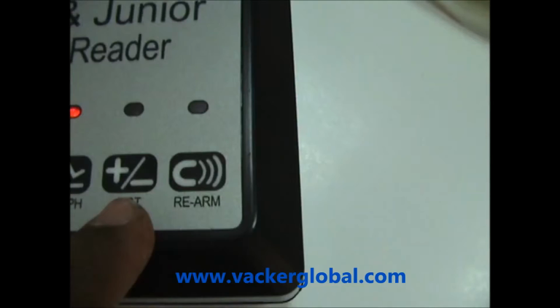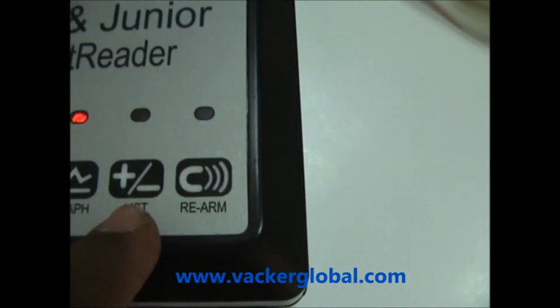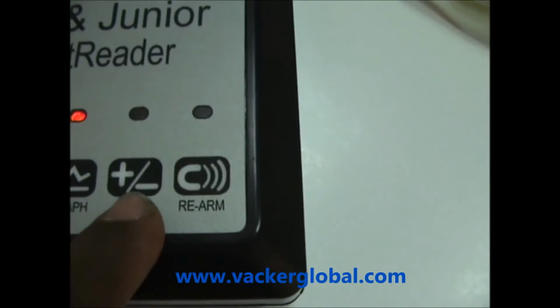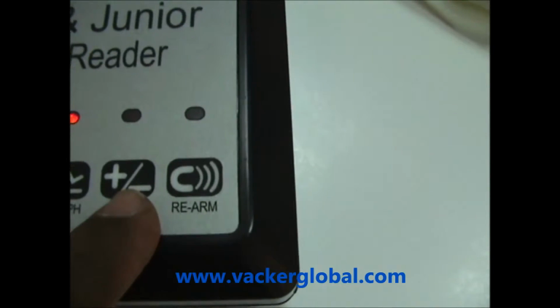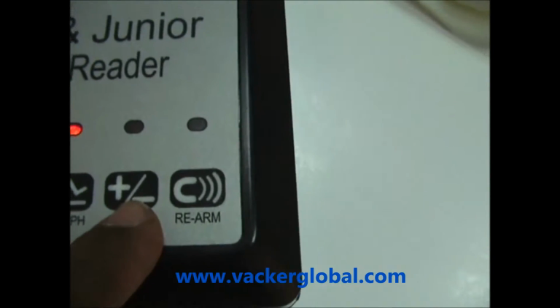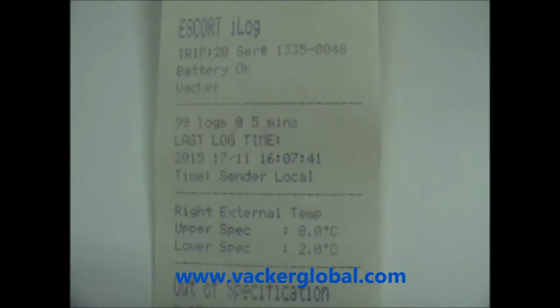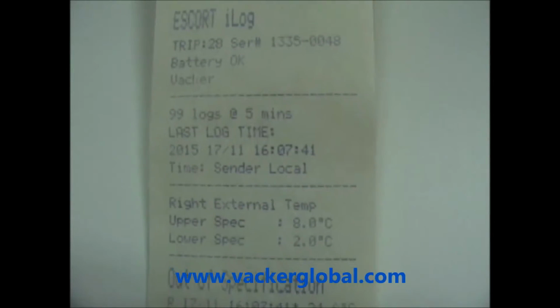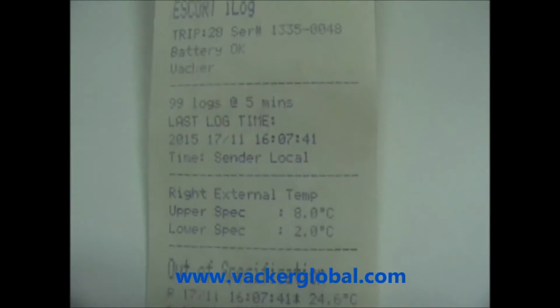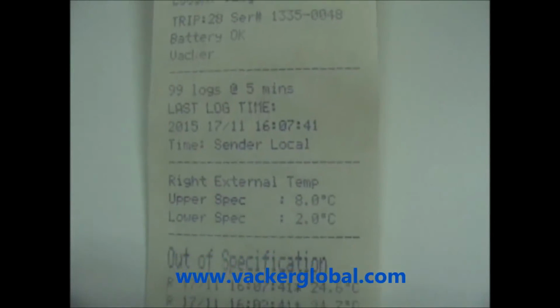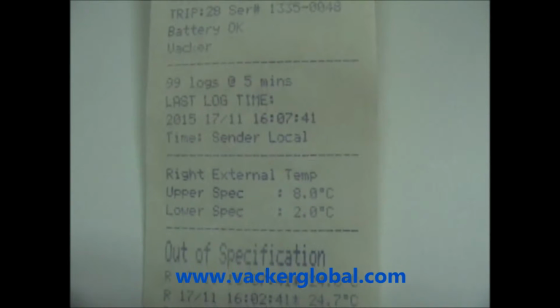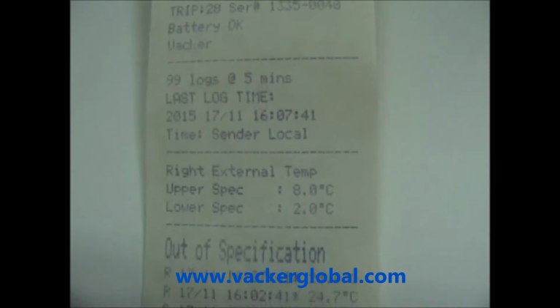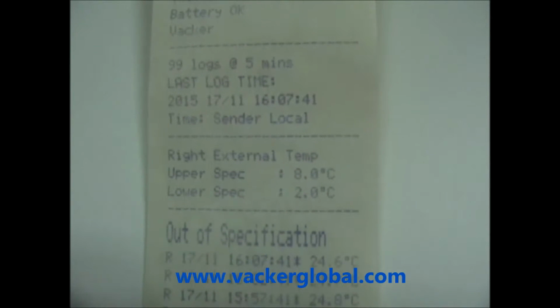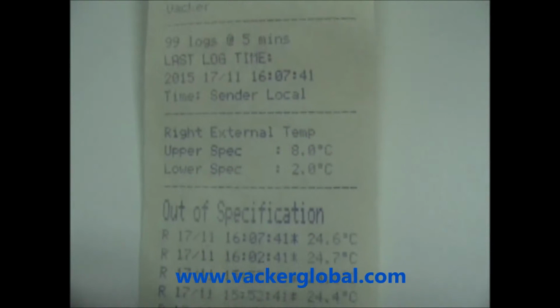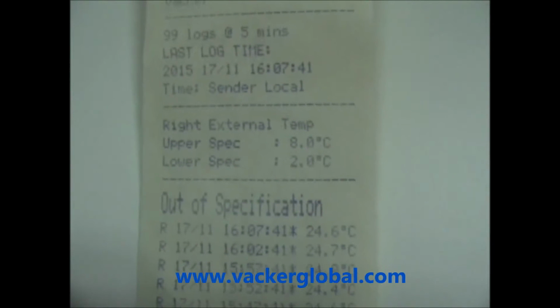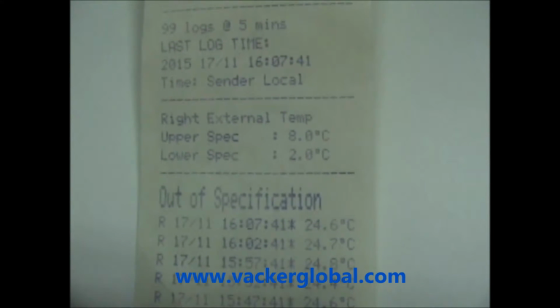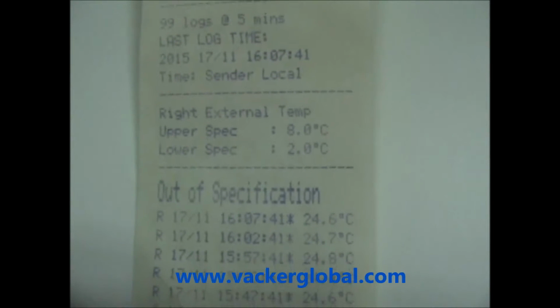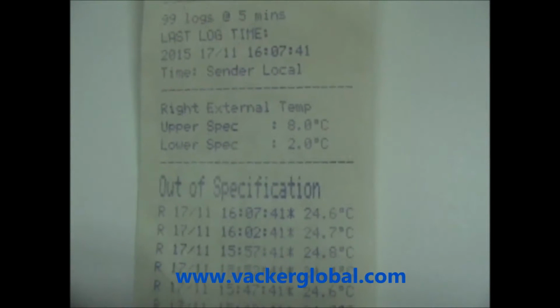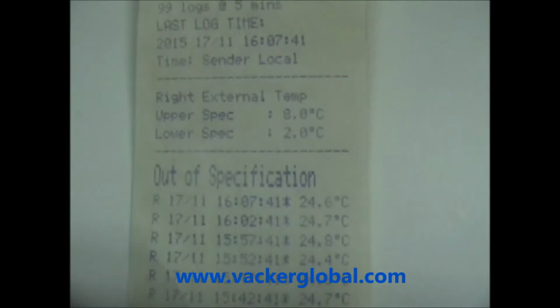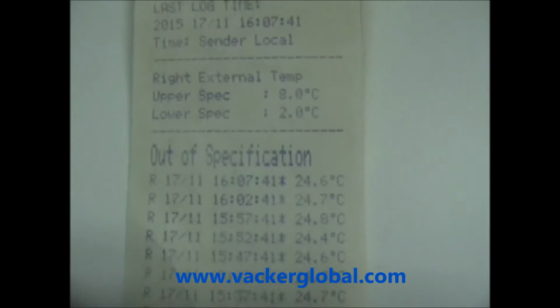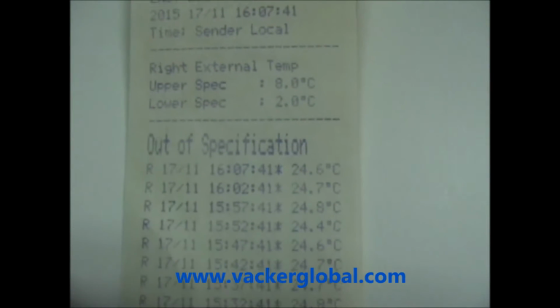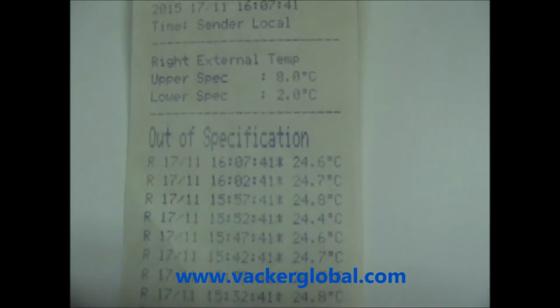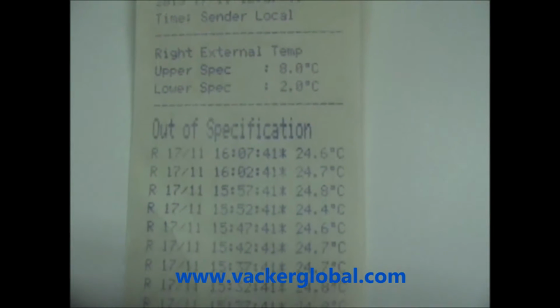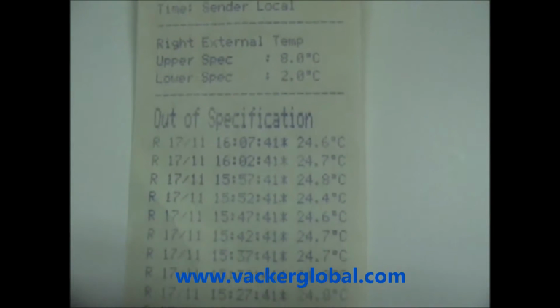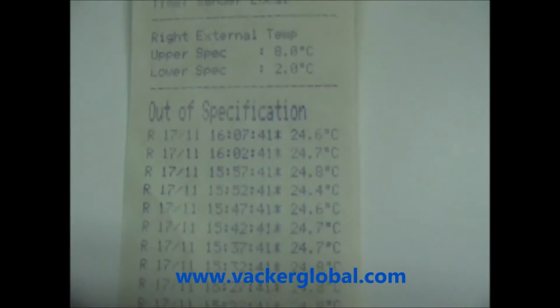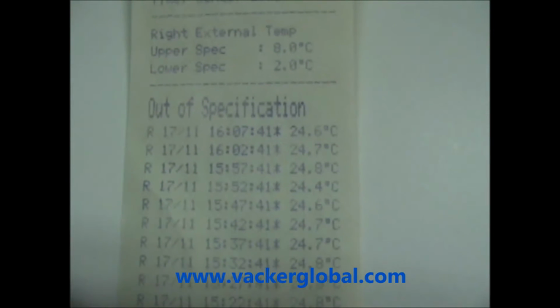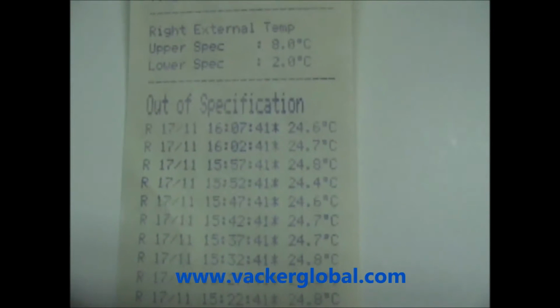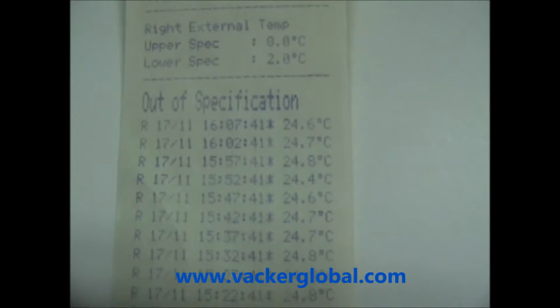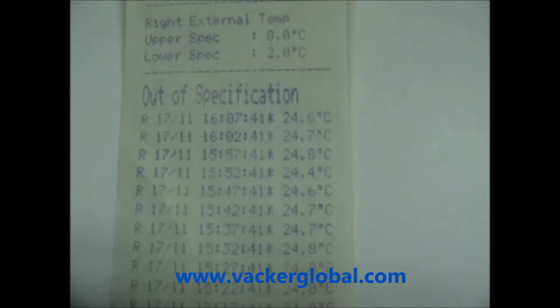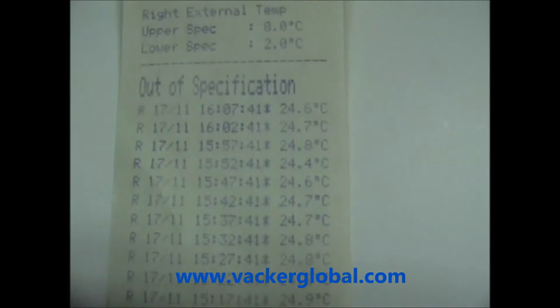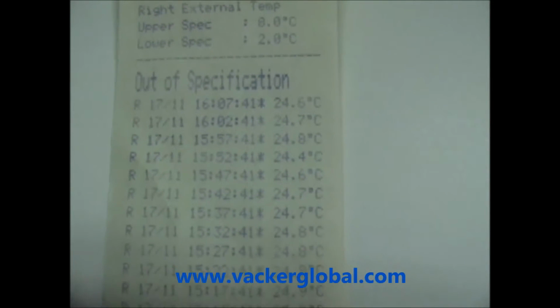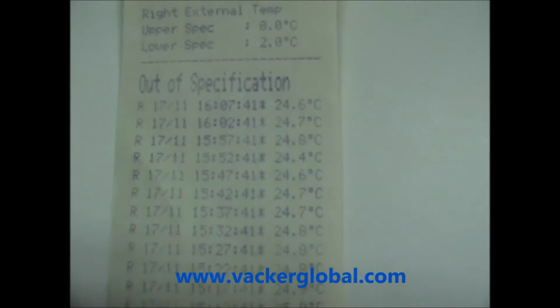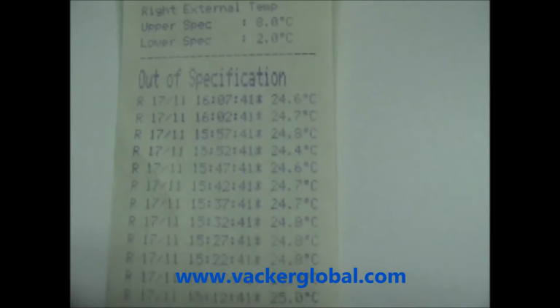By pressing the plus or minus button, you can take a print of the readings which have gone above or below the permitted ranges.